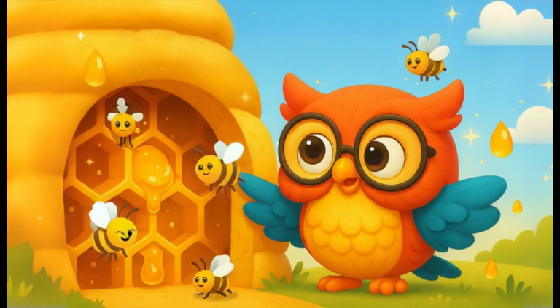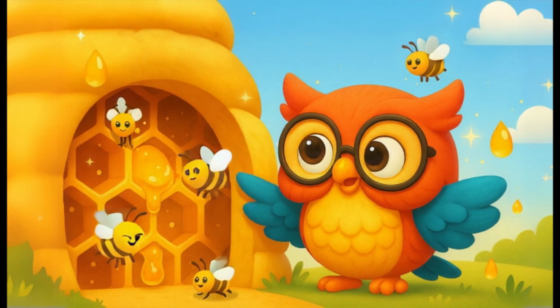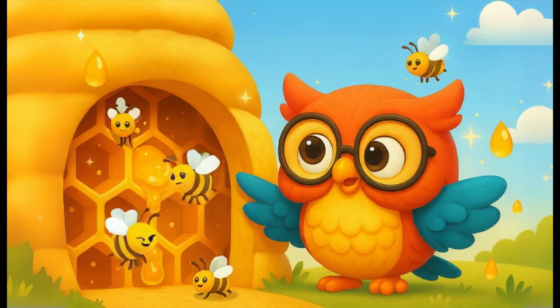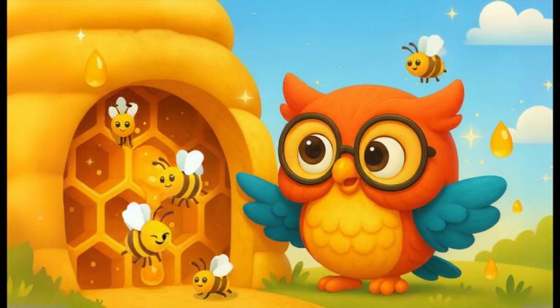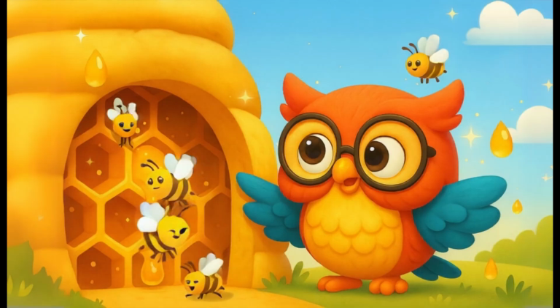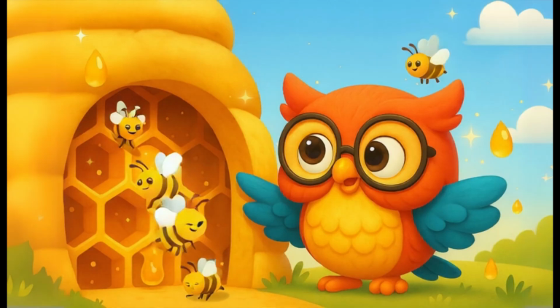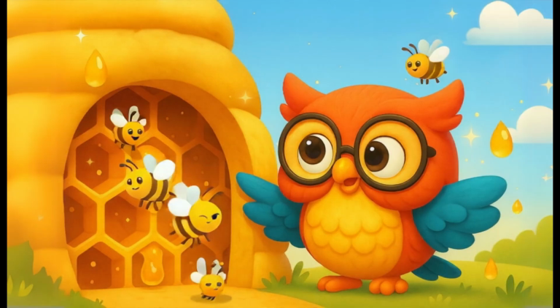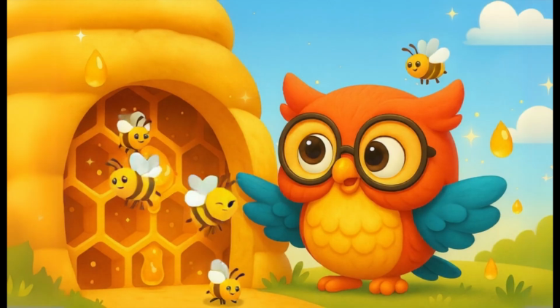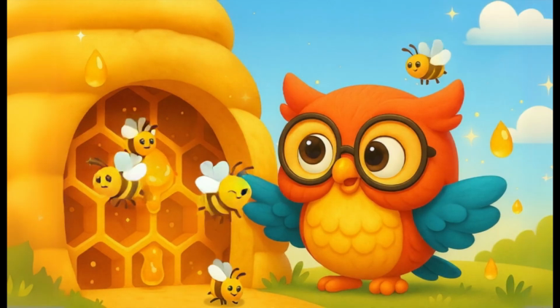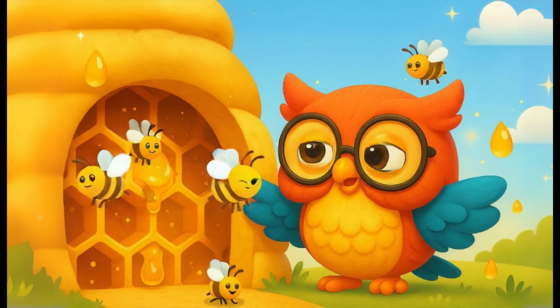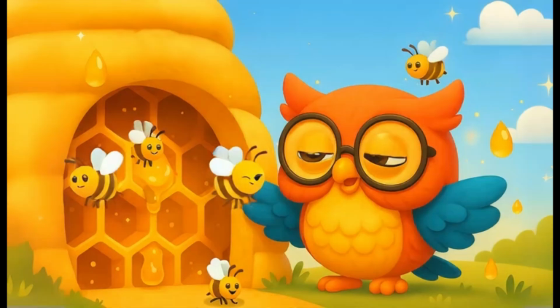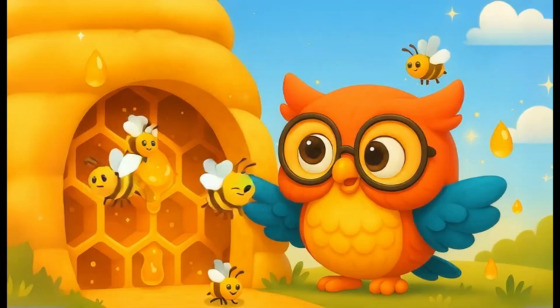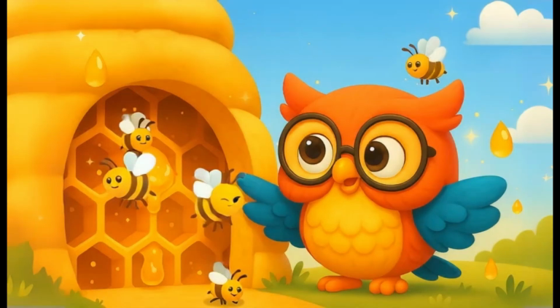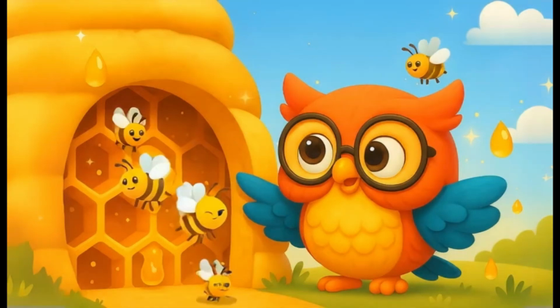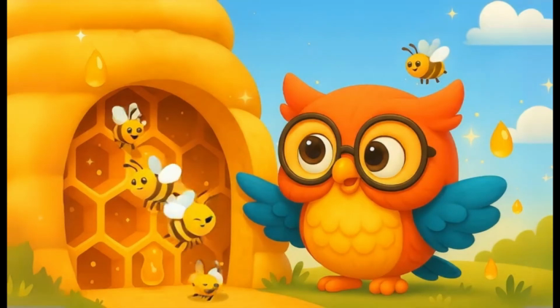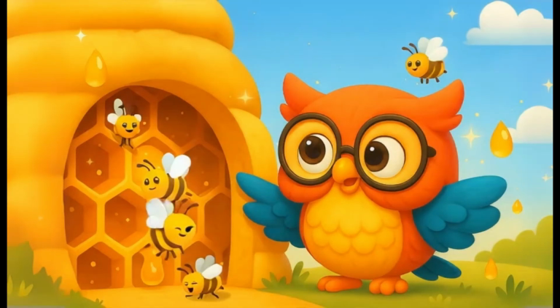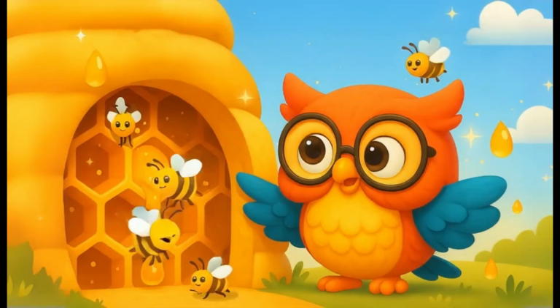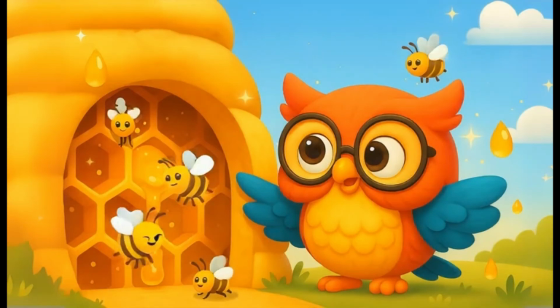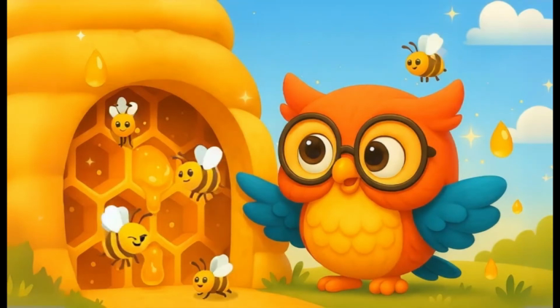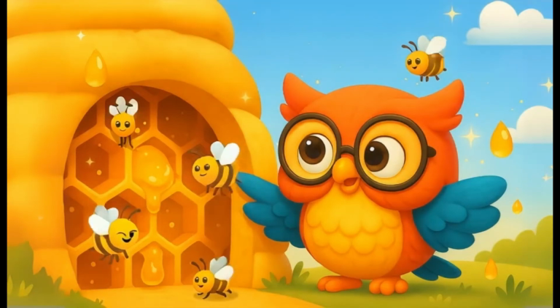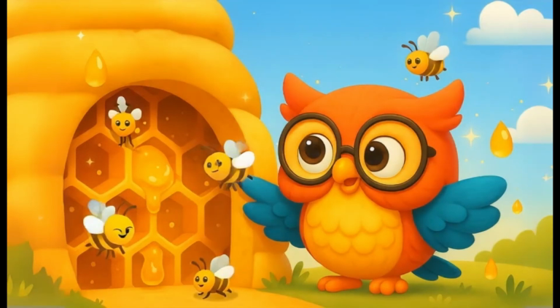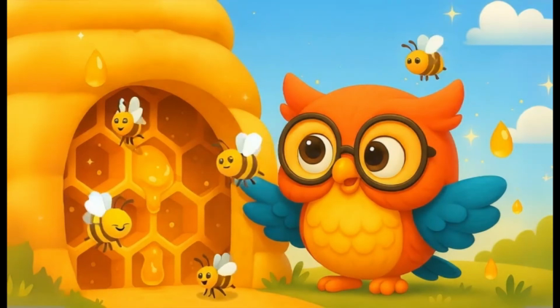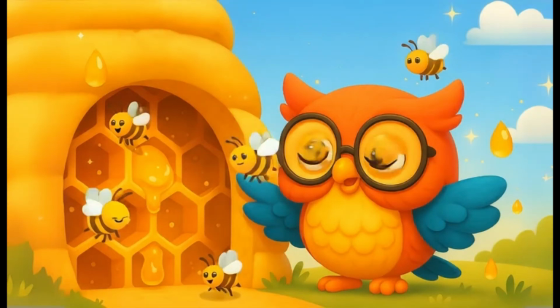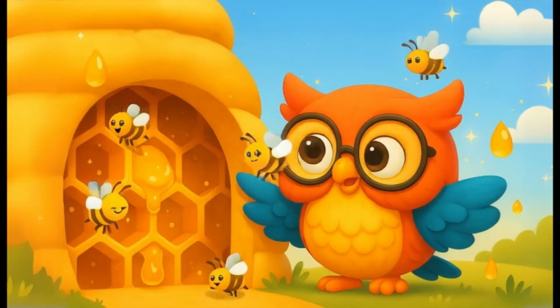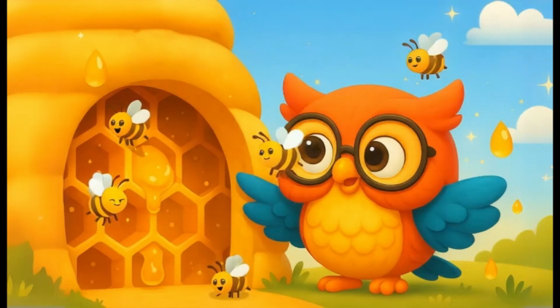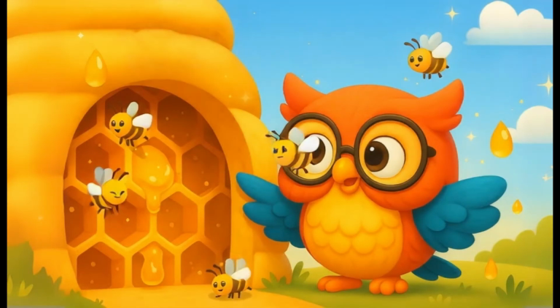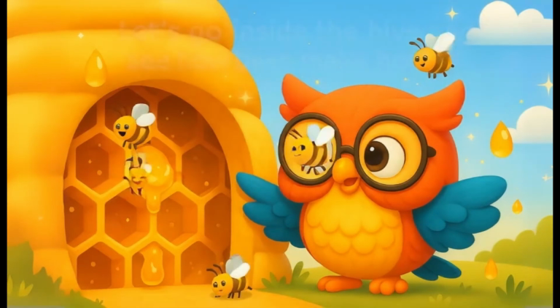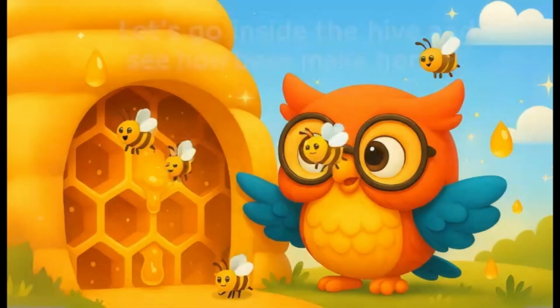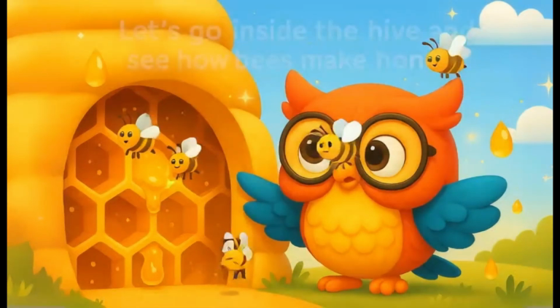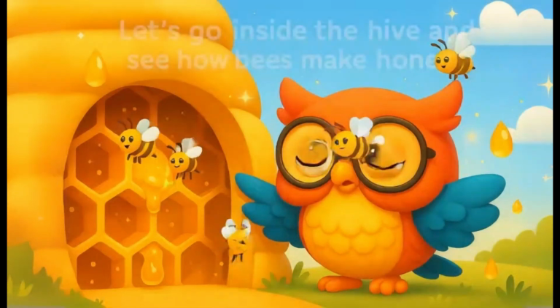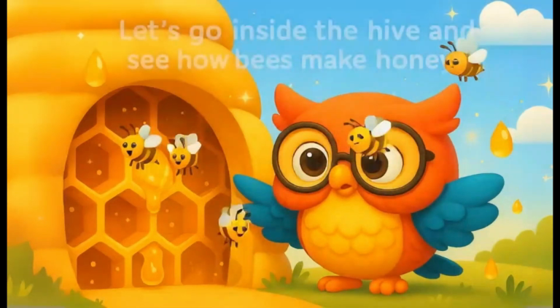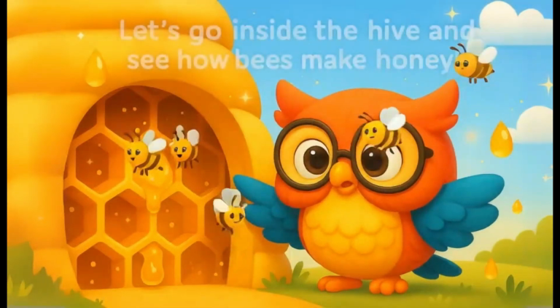And once it's ready, the bees store it in hexagon-shaped wax cells called honeycombs.